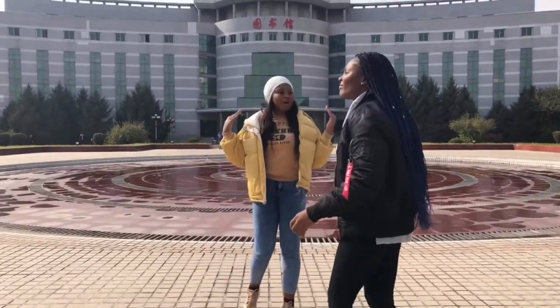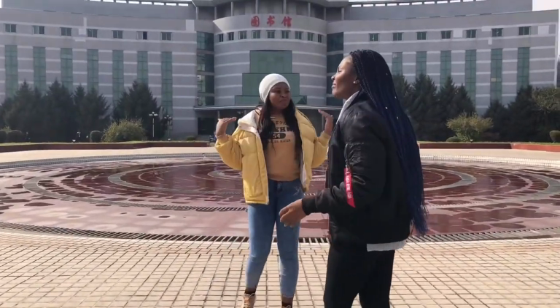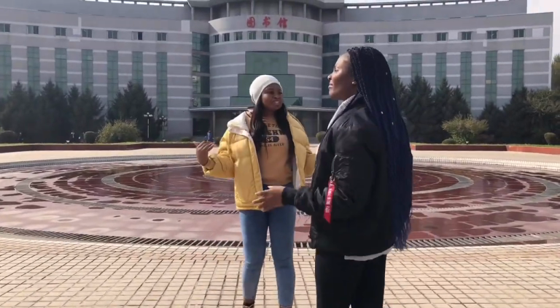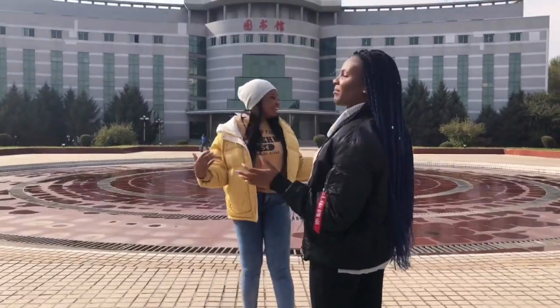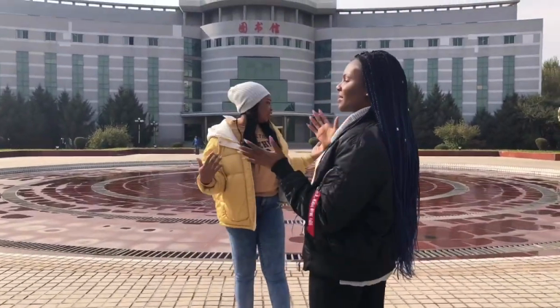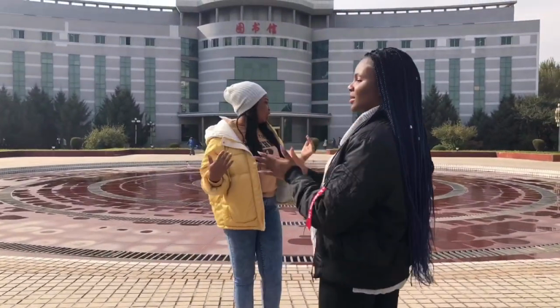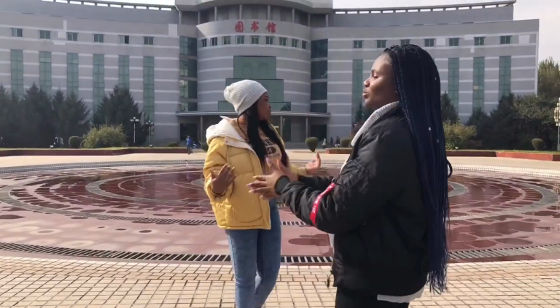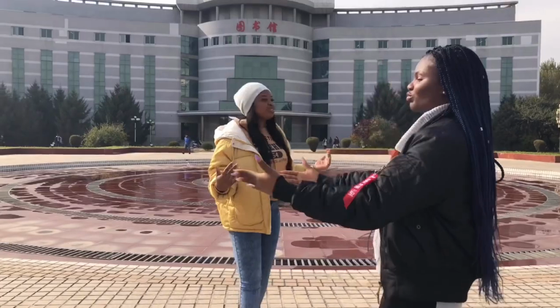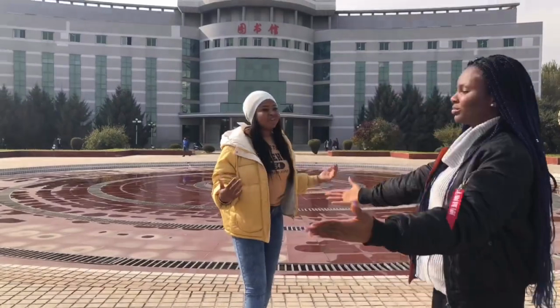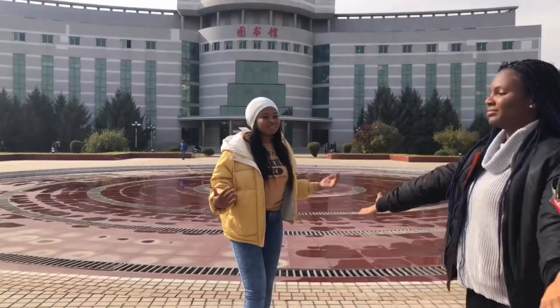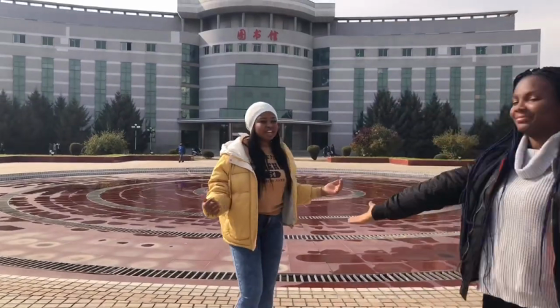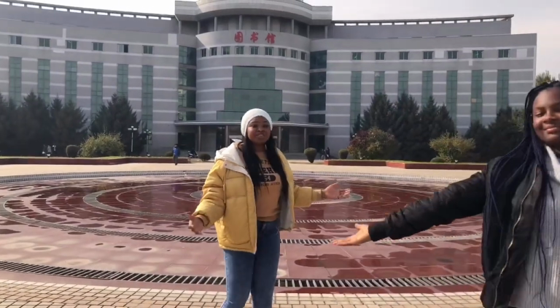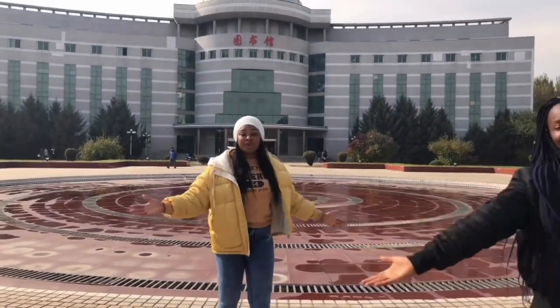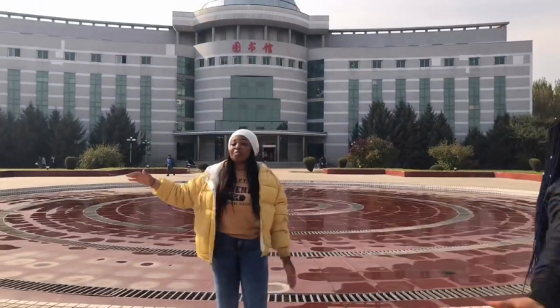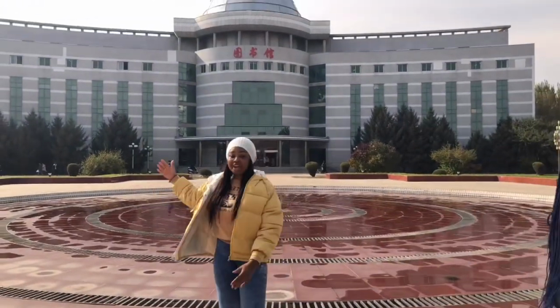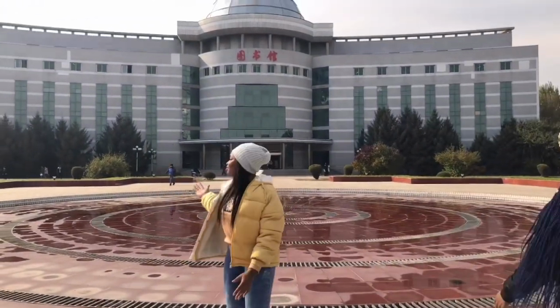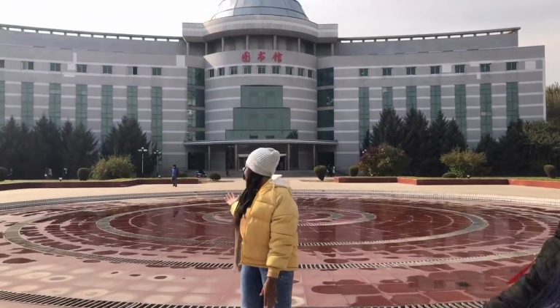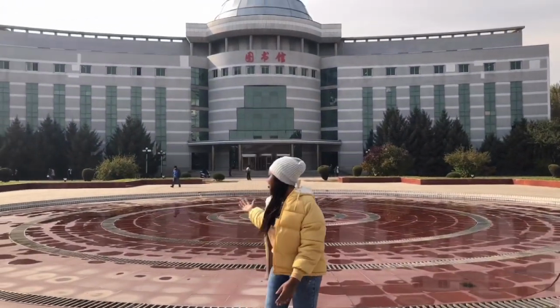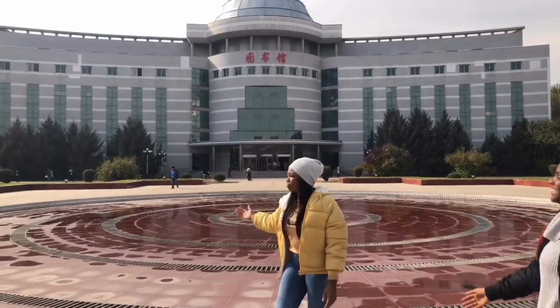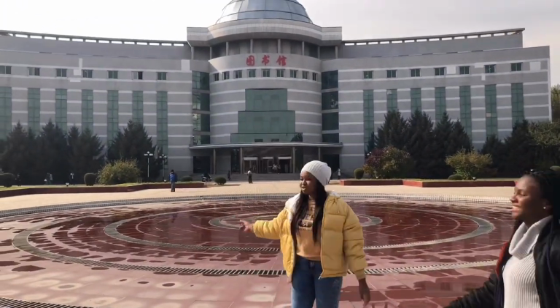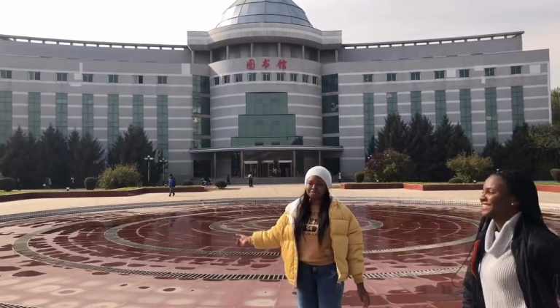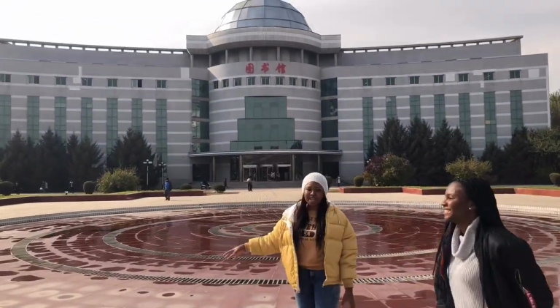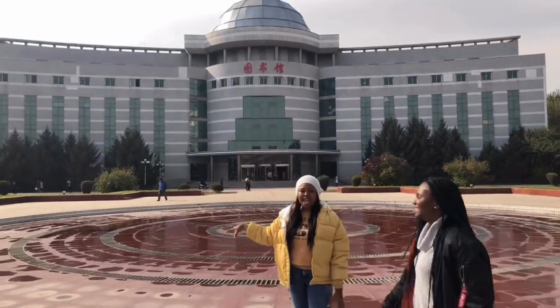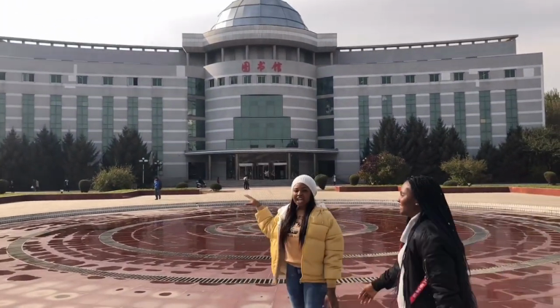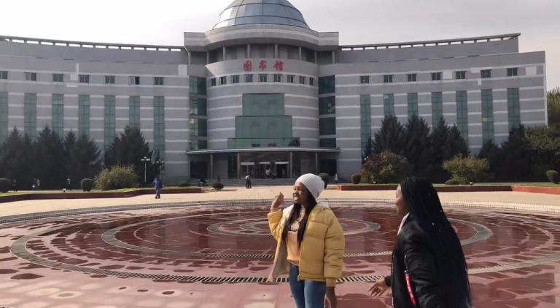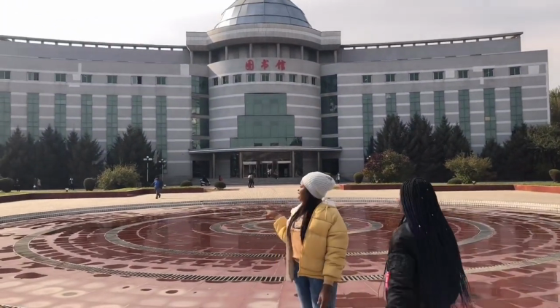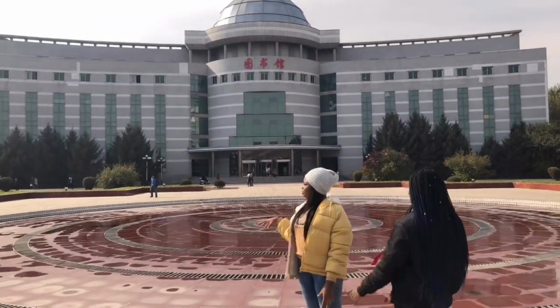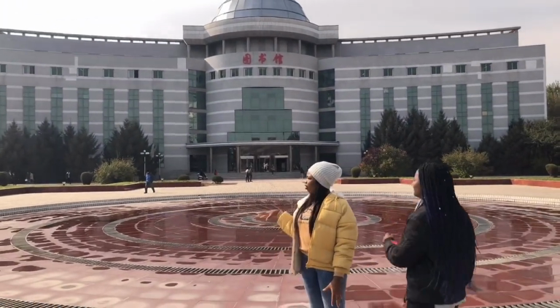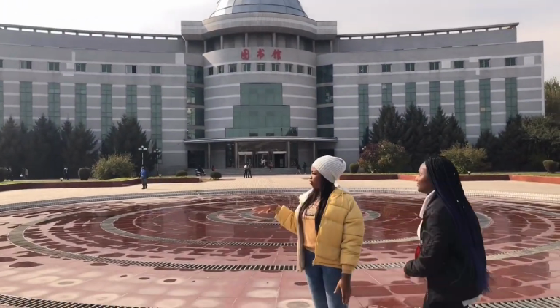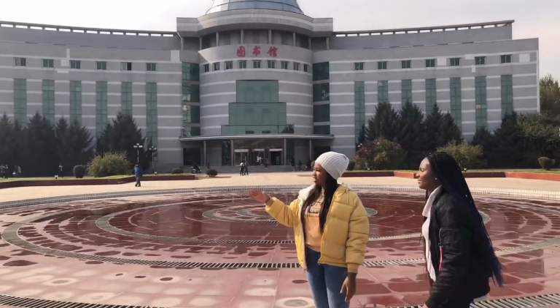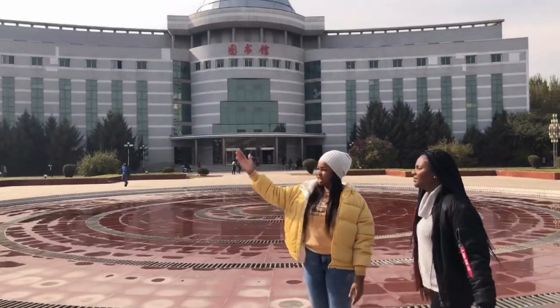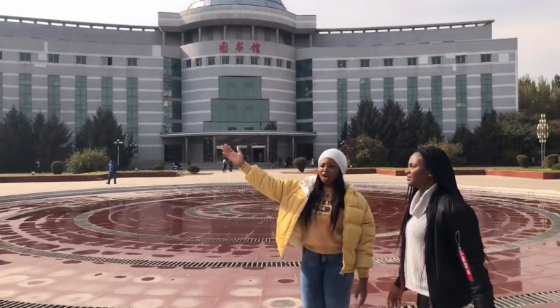We're standing close to the fountain — where the fountain is supposed to be — and it's kind of in the middle of the J-block.